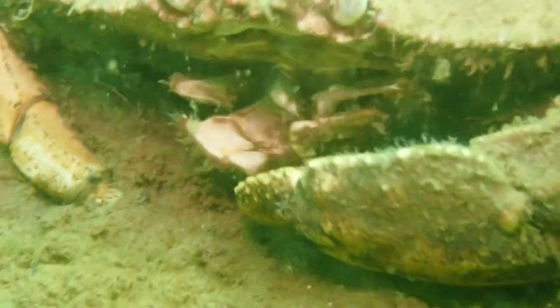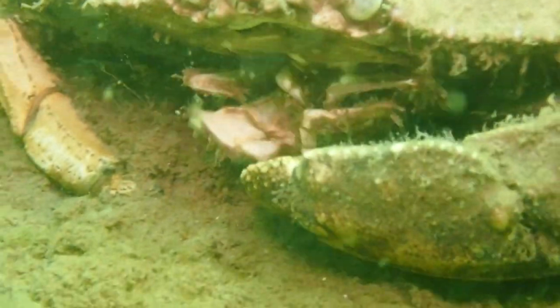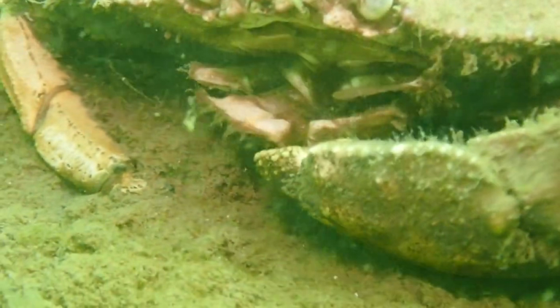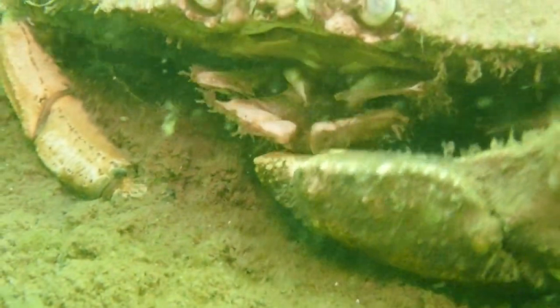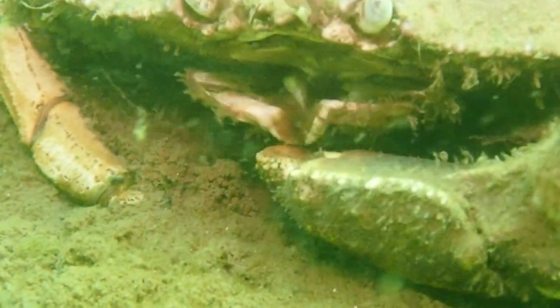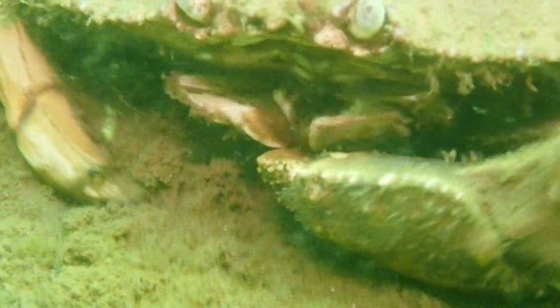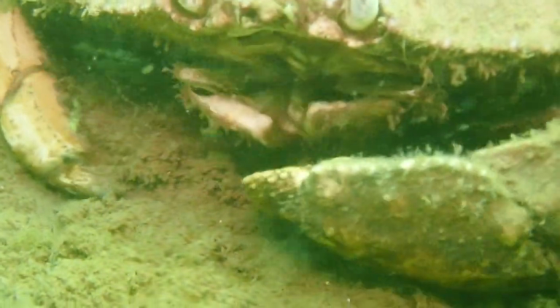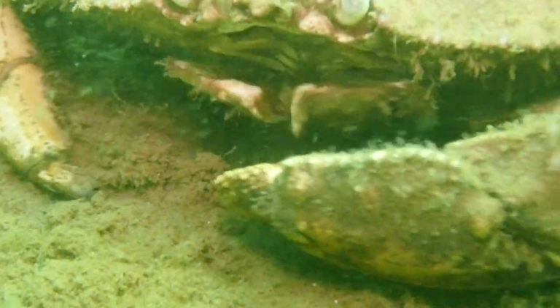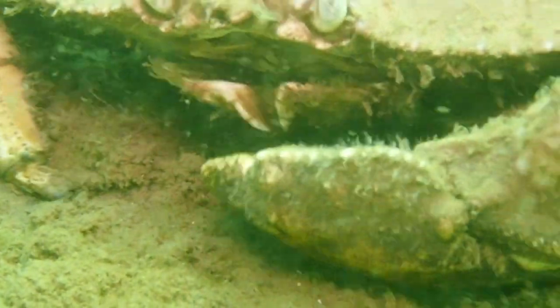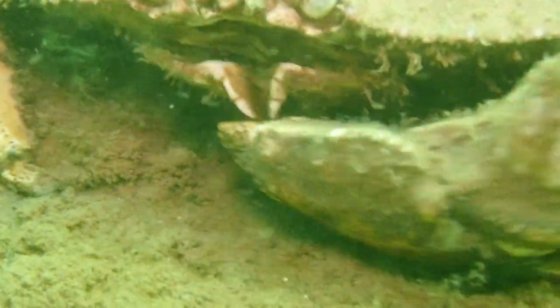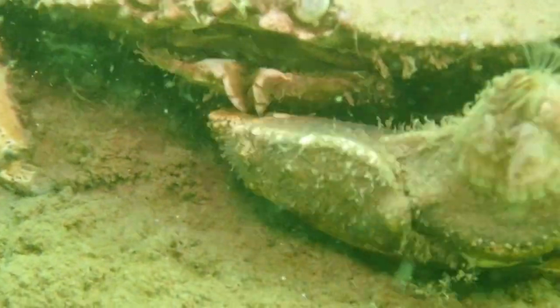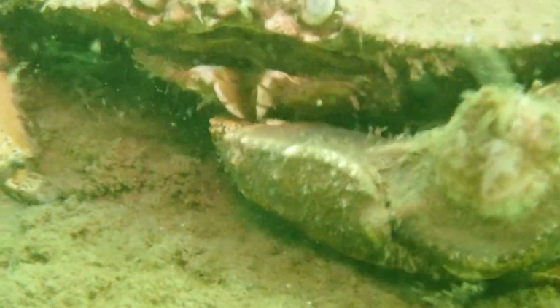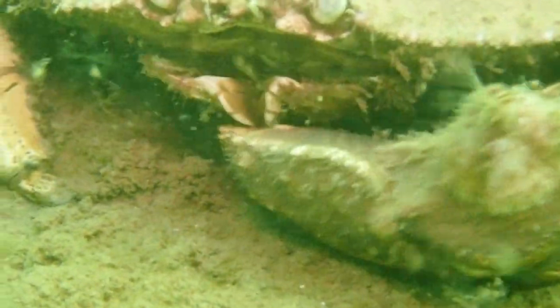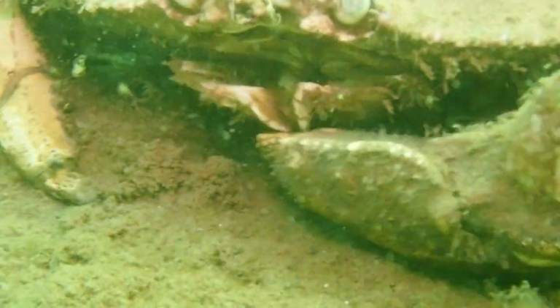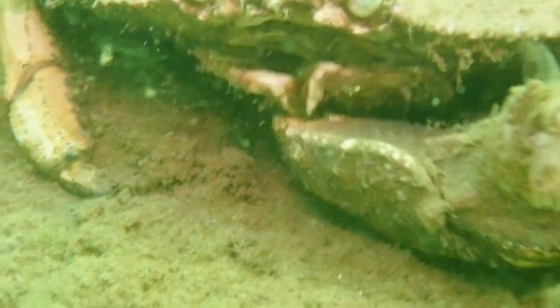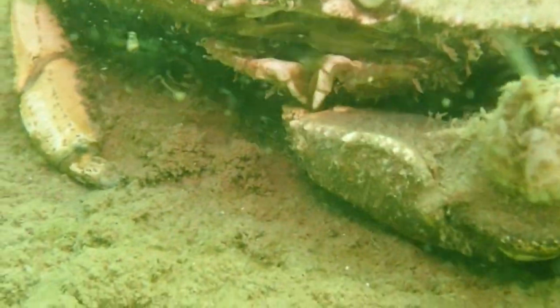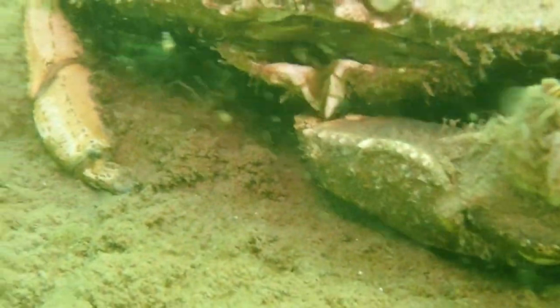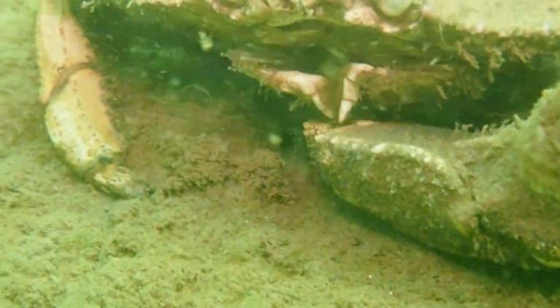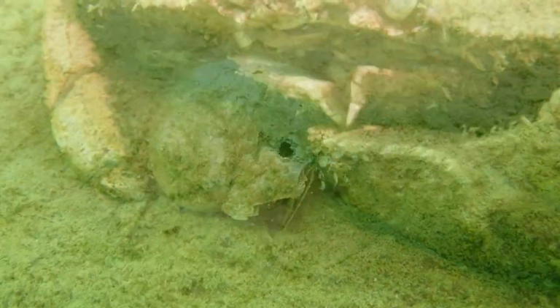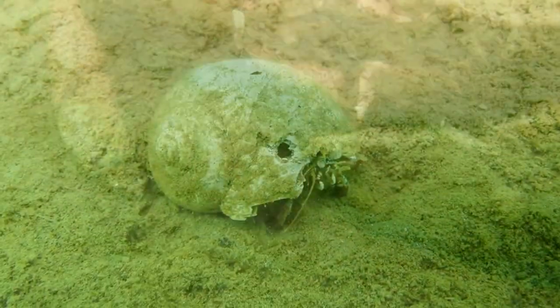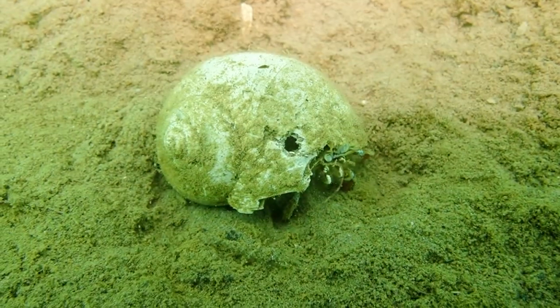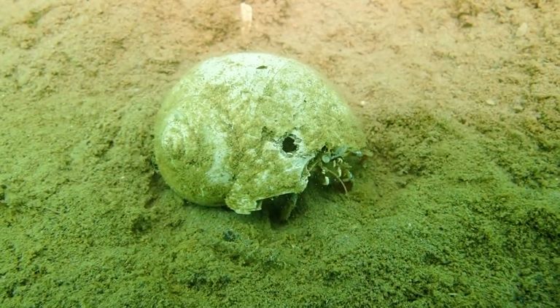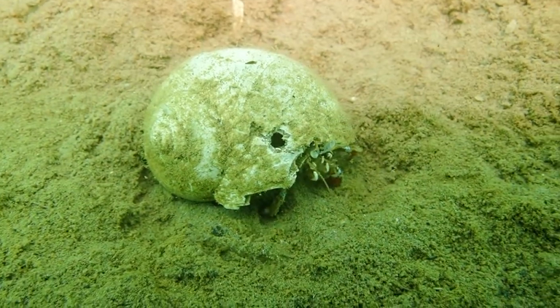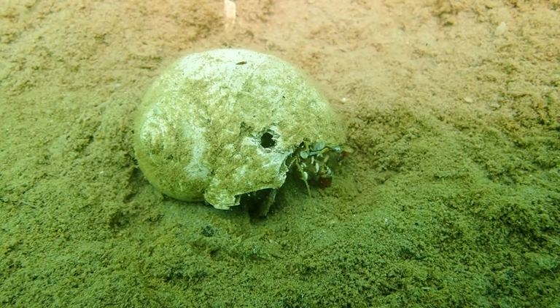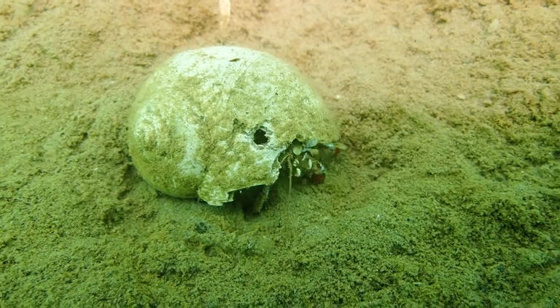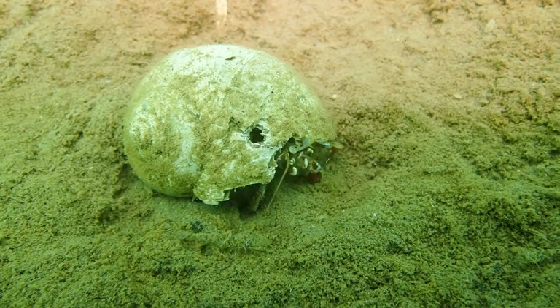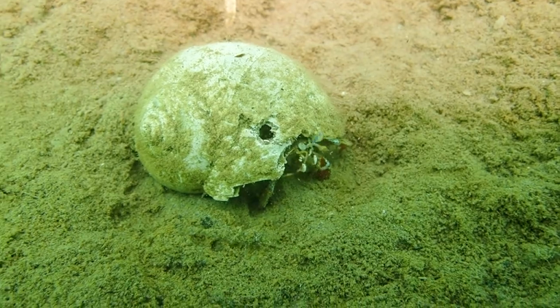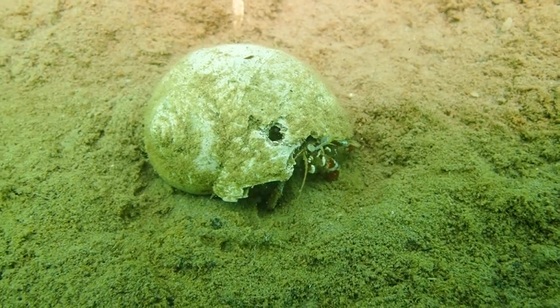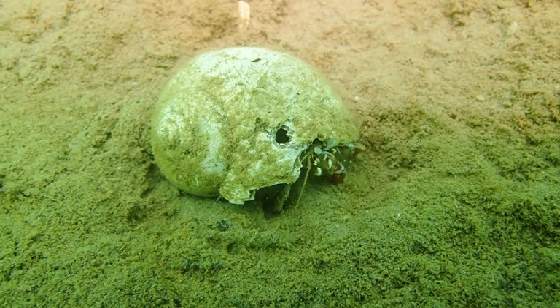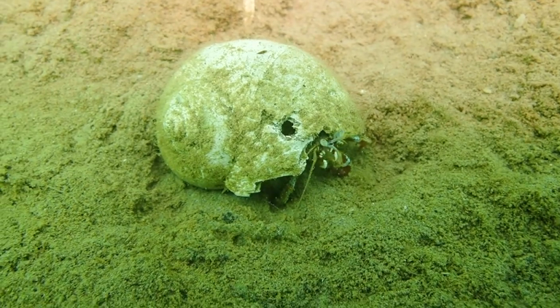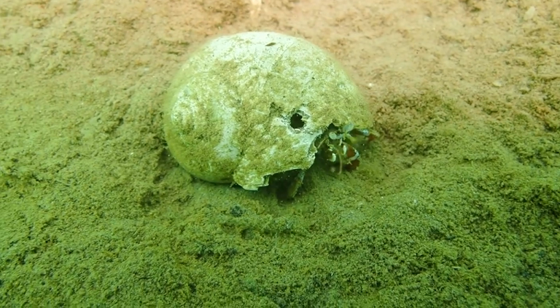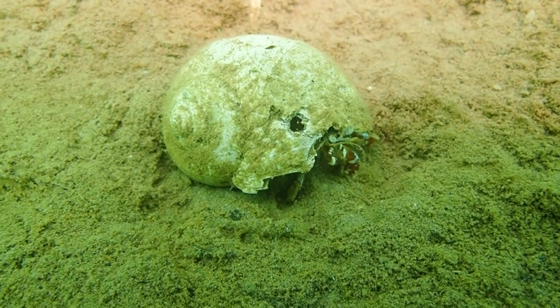He wasn't the only crab we saw — this classic hunter crab, but he still hasn't quite grown into his new home.